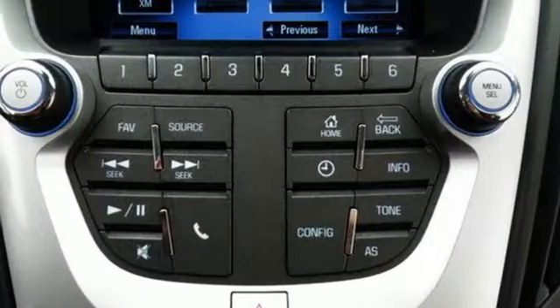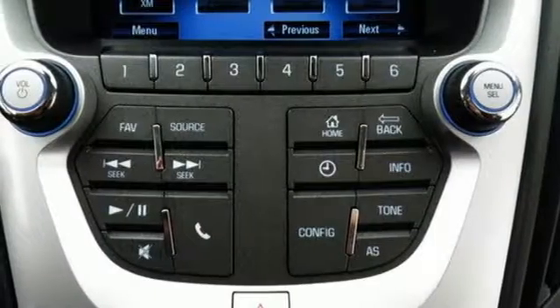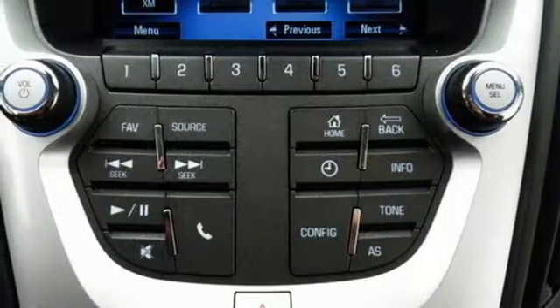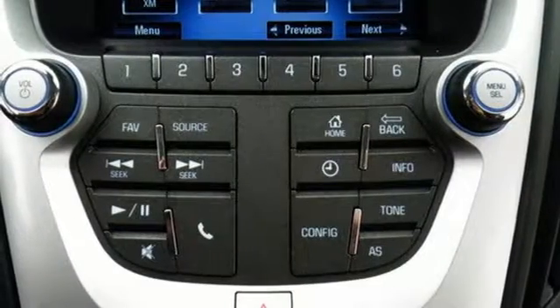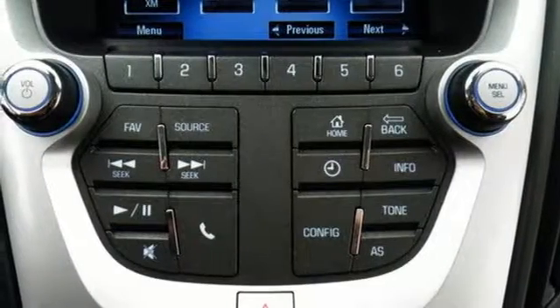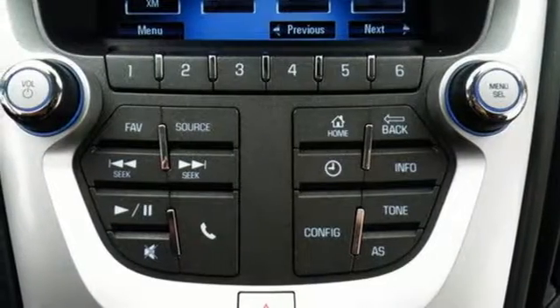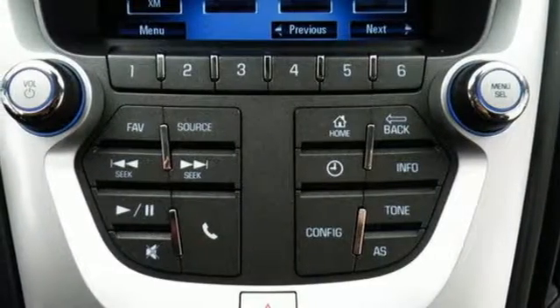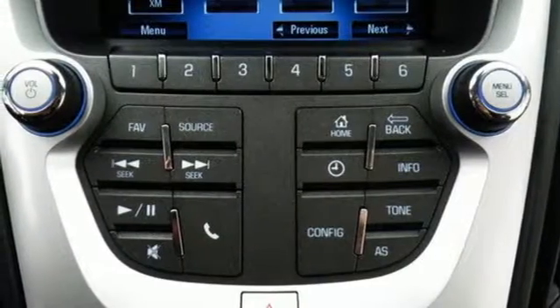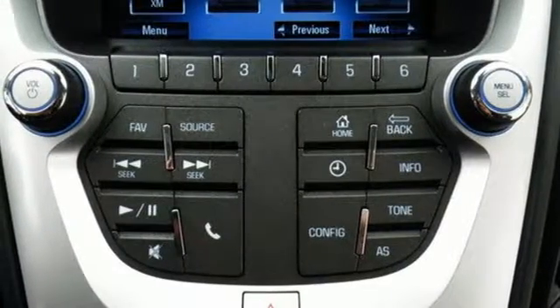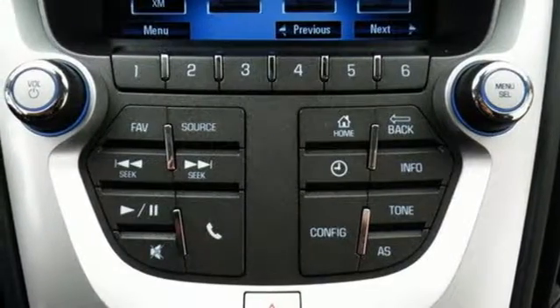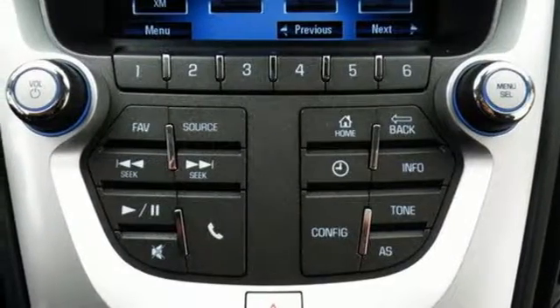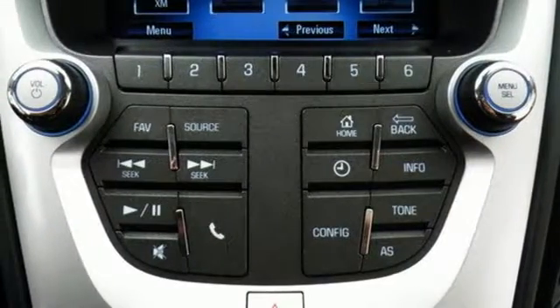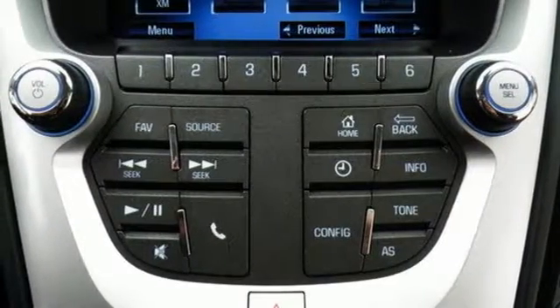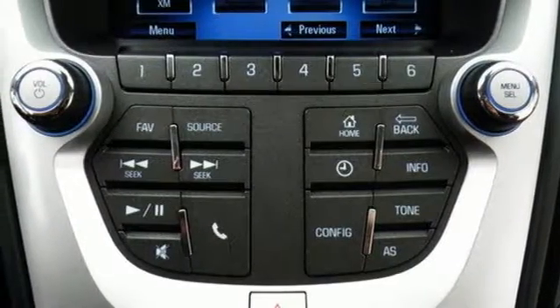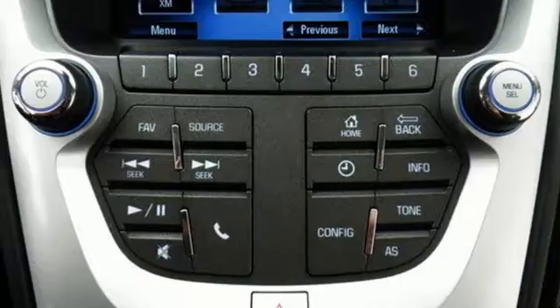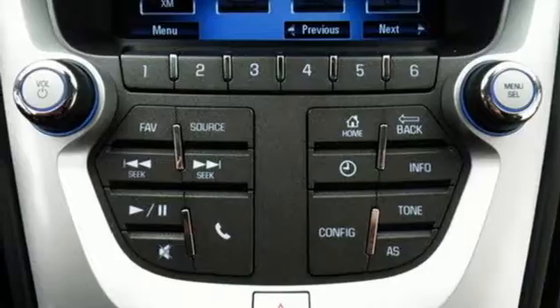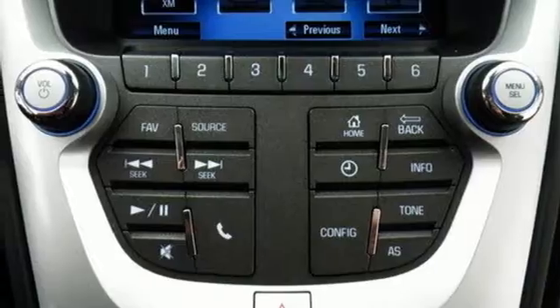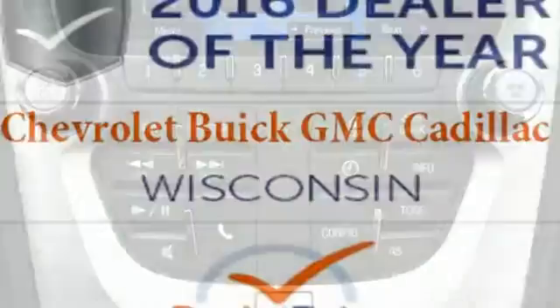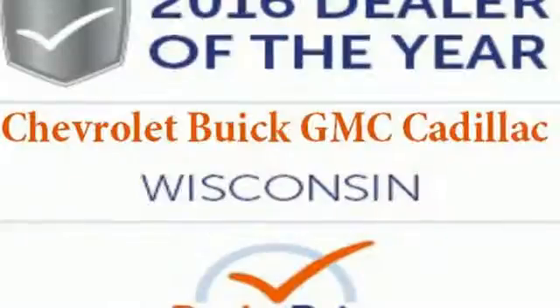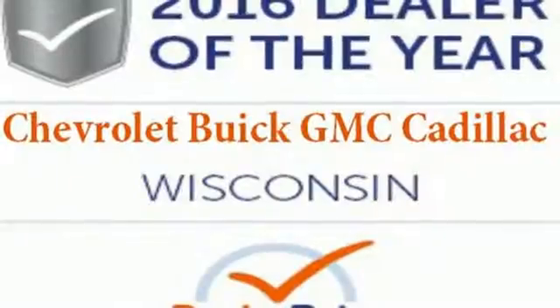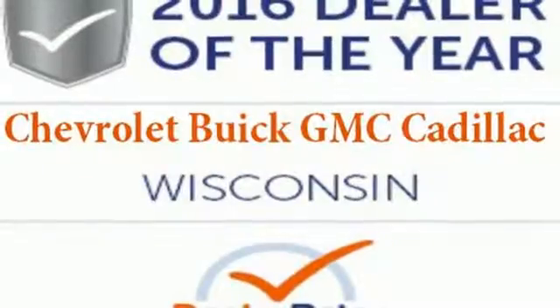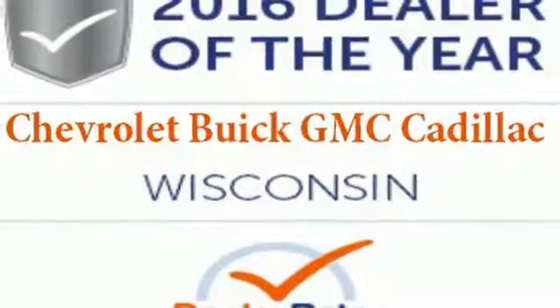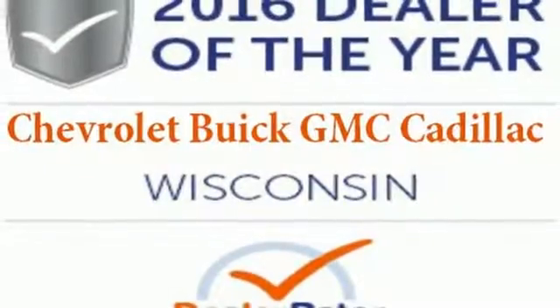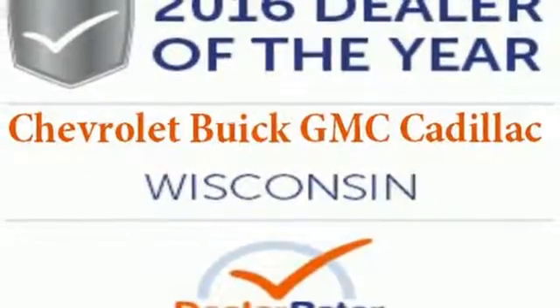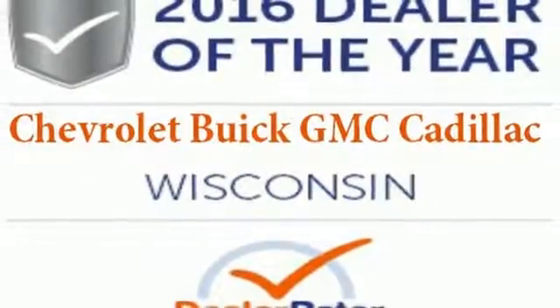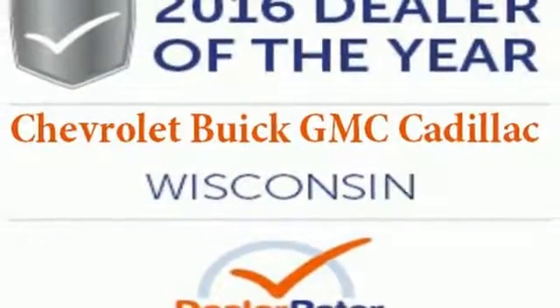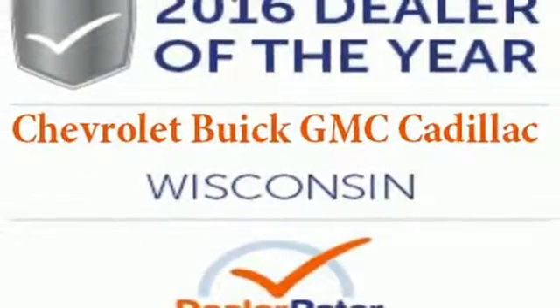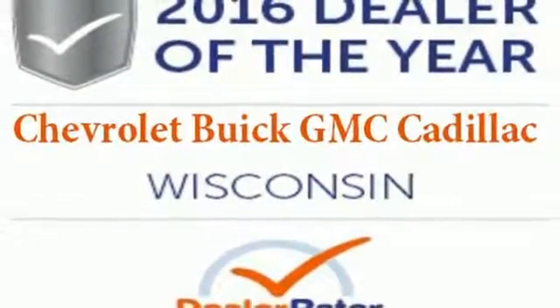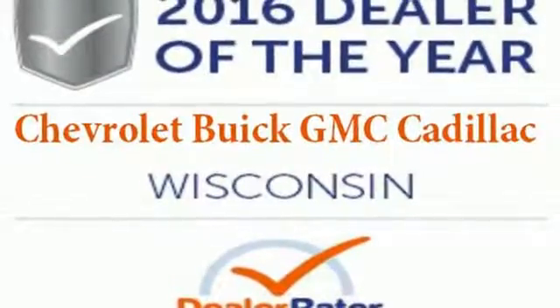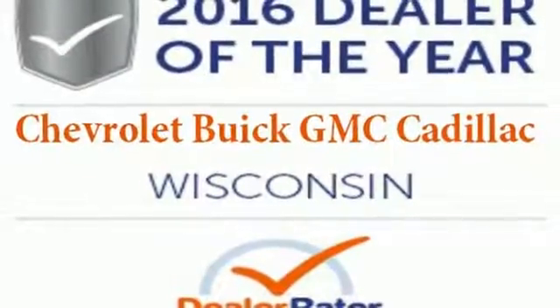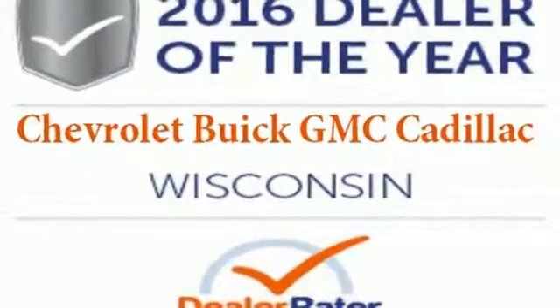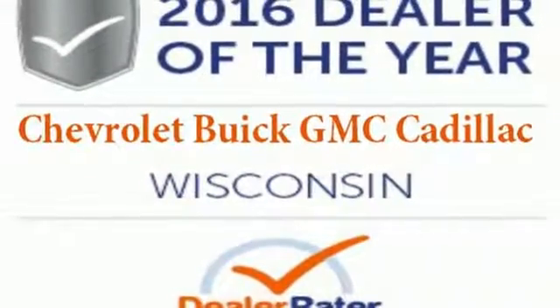Chevrolet has raised the bar once again with this SUV. Experience a new level with this Equinox today.